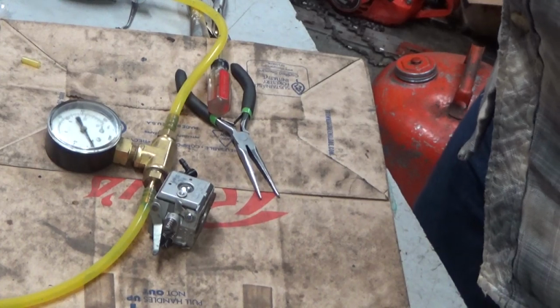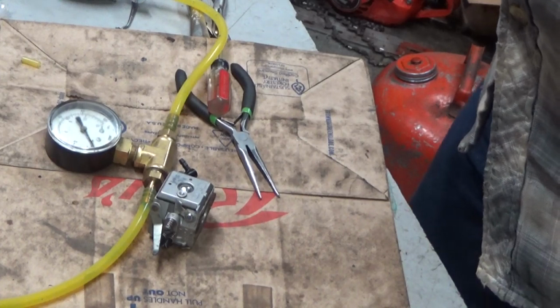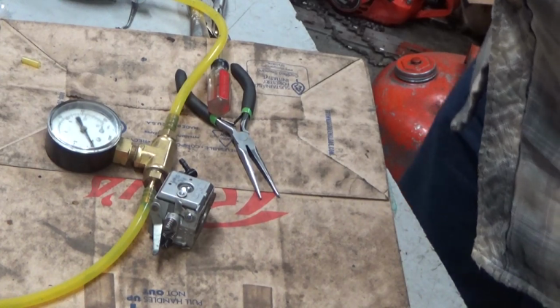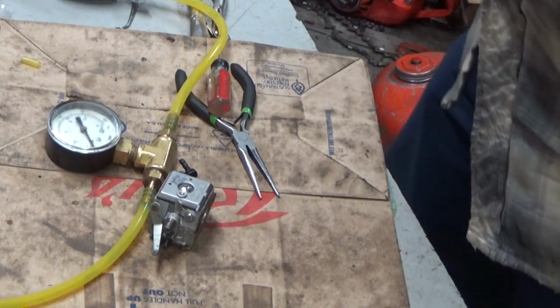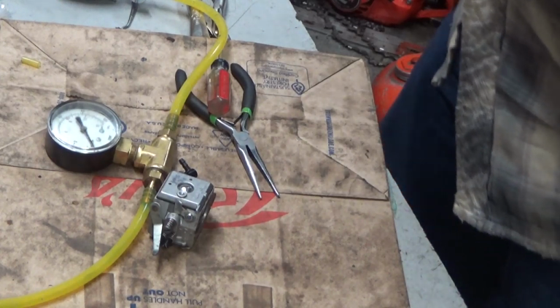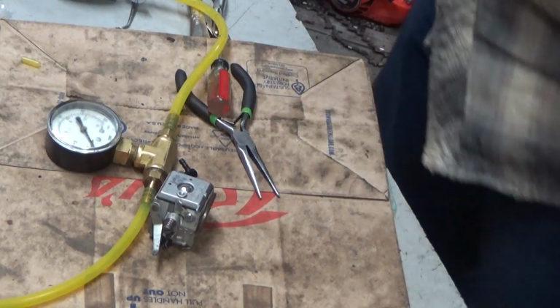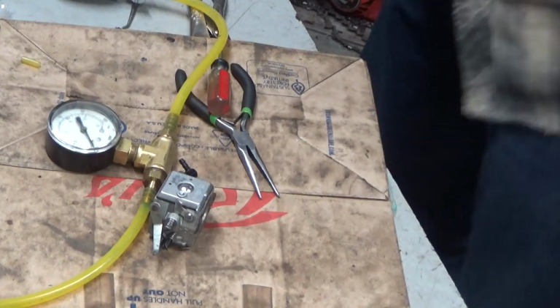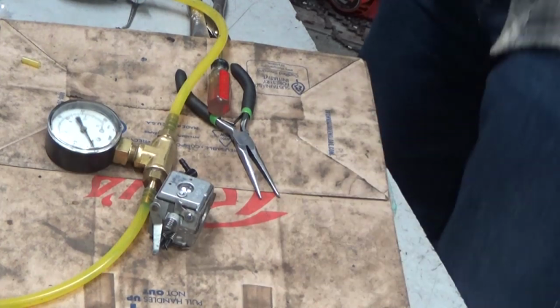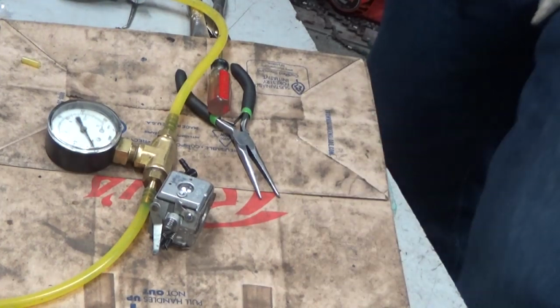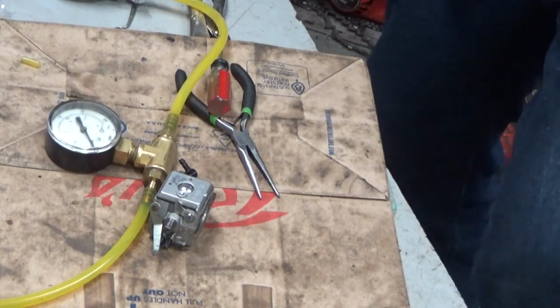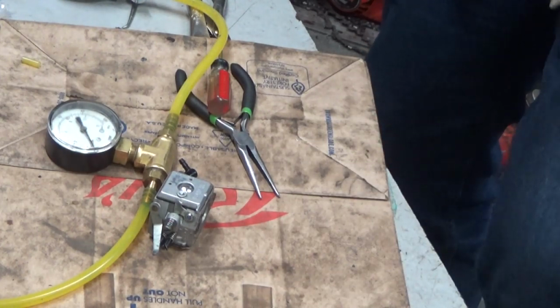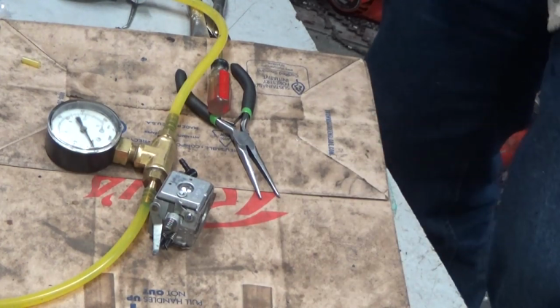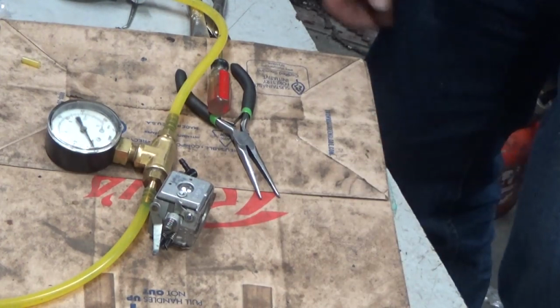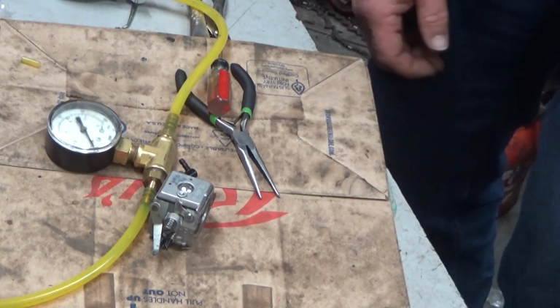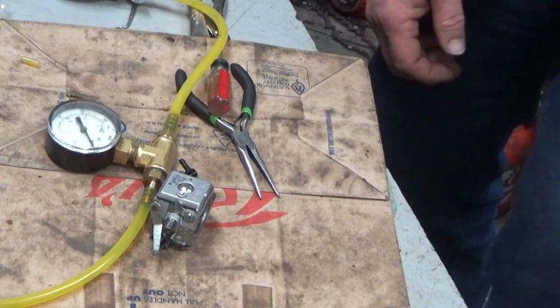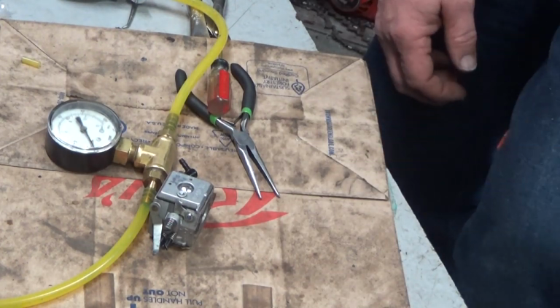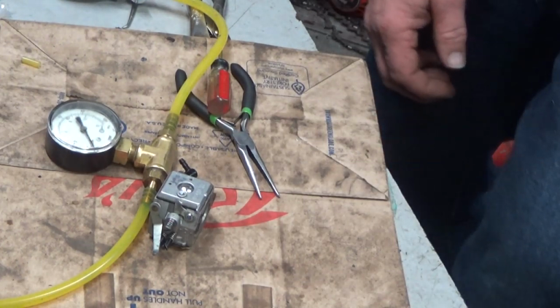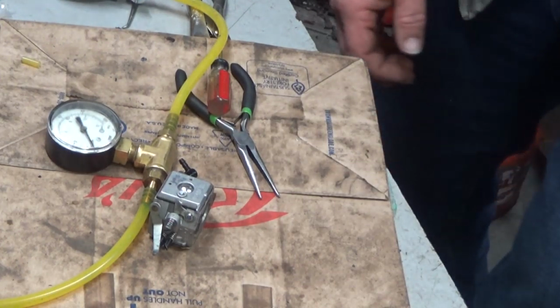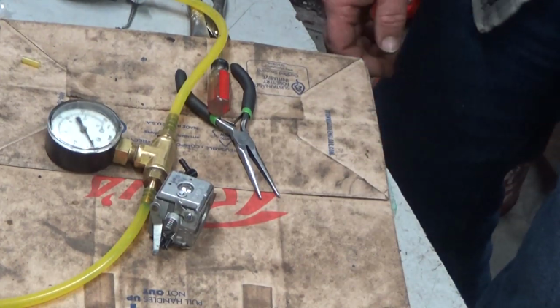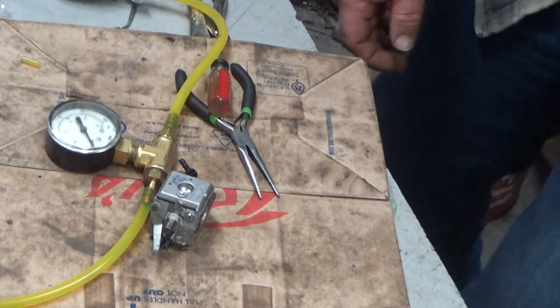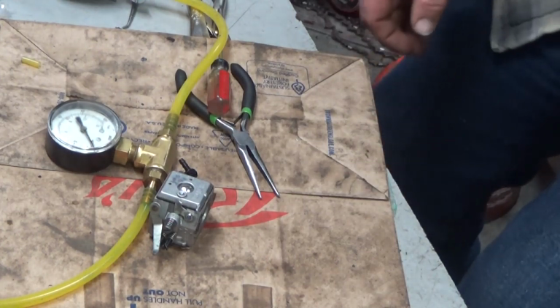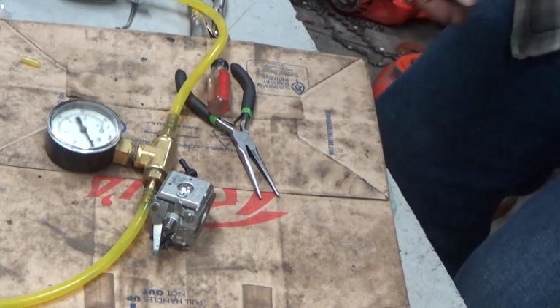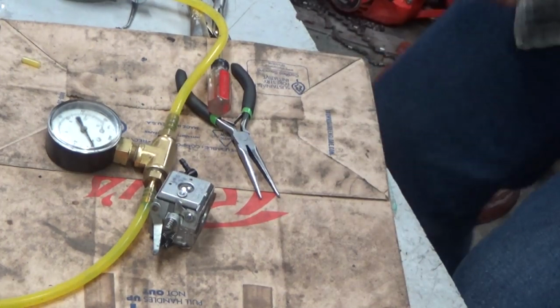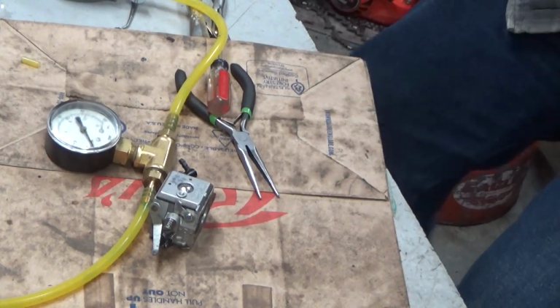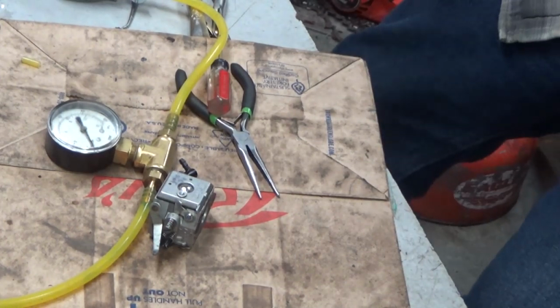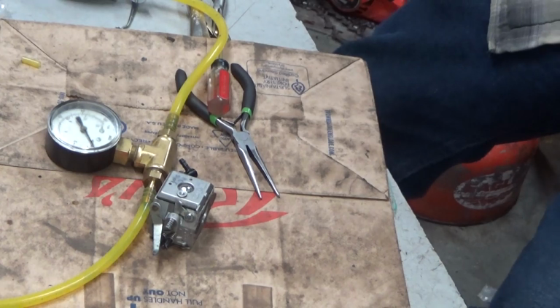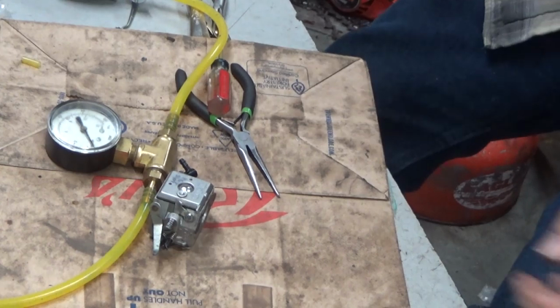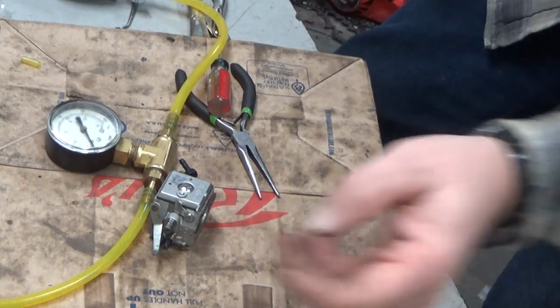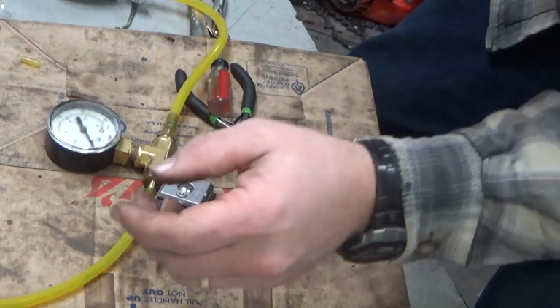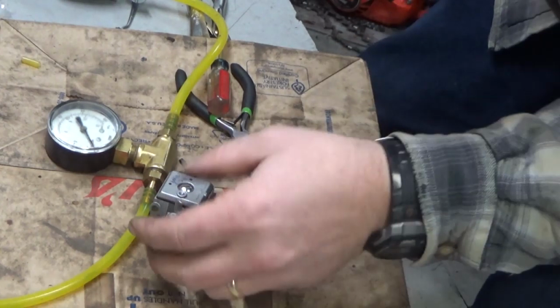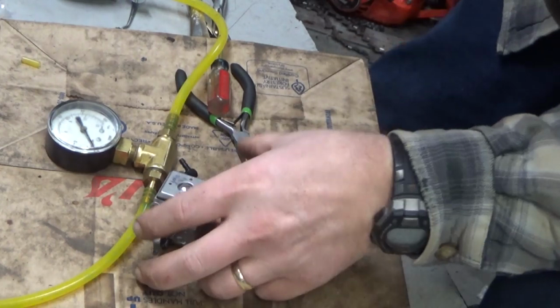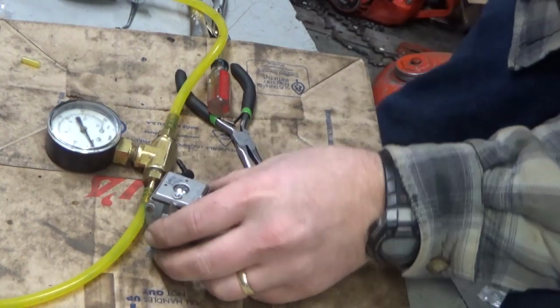Hi everybody, welcome to Leon's Chain Saw Pops and Repair, video number three — carburetor day.